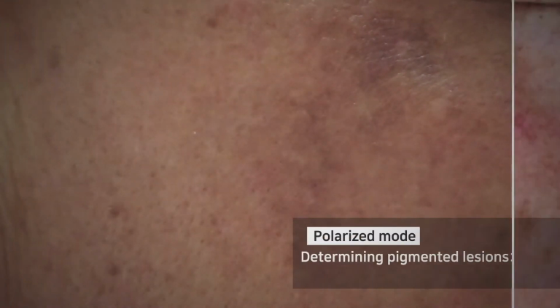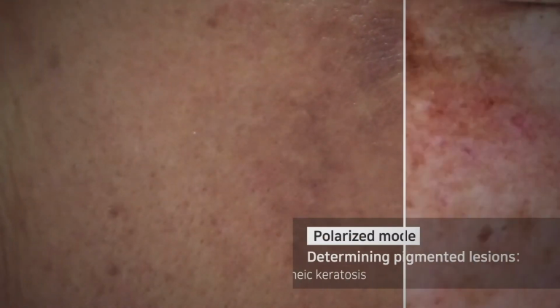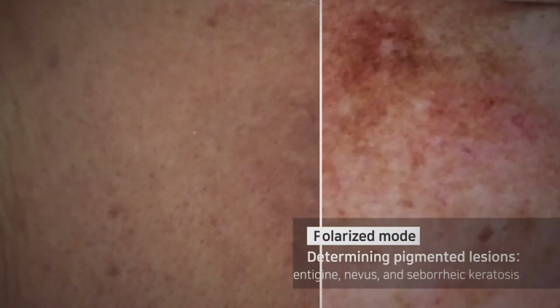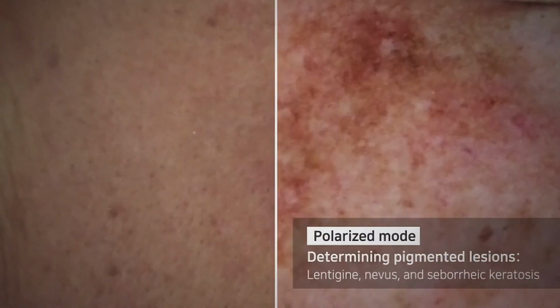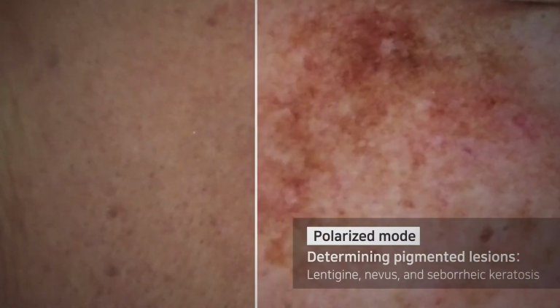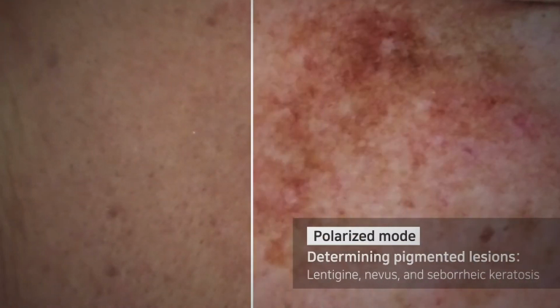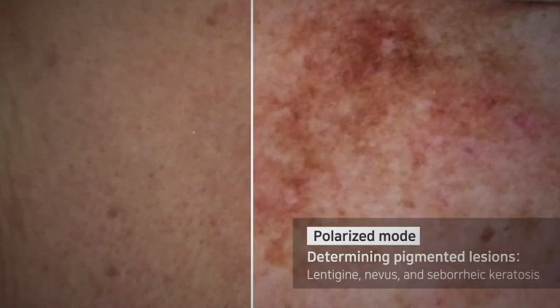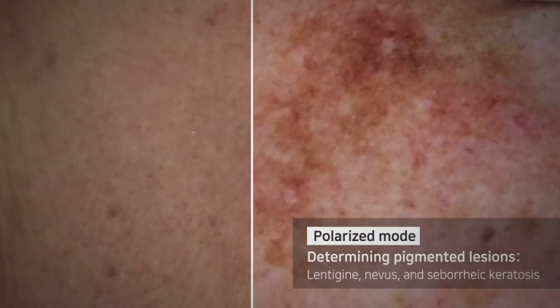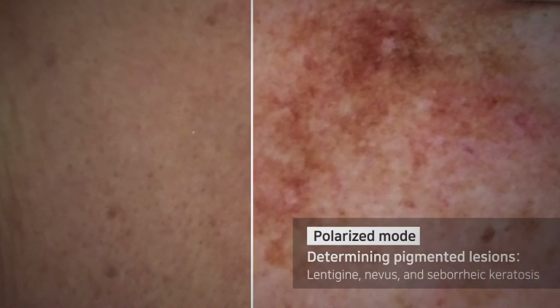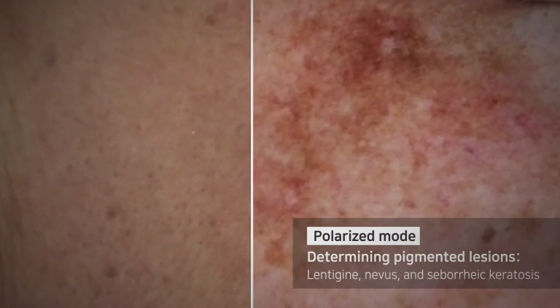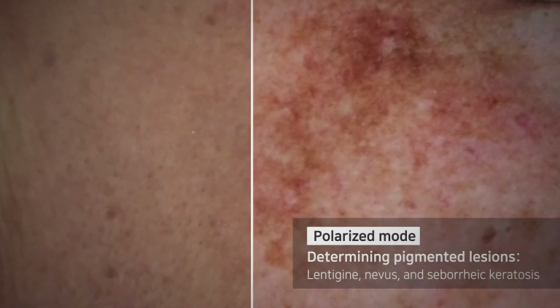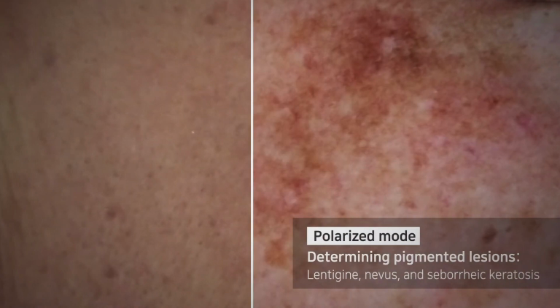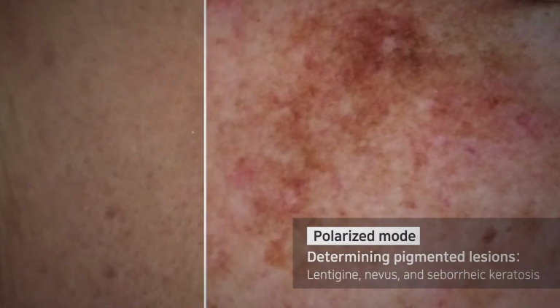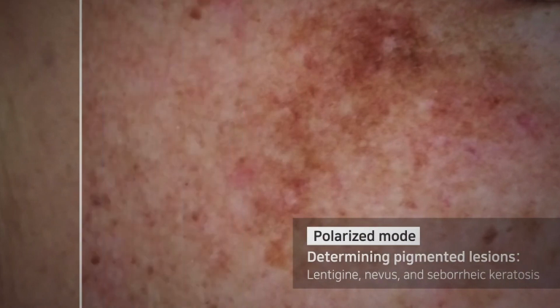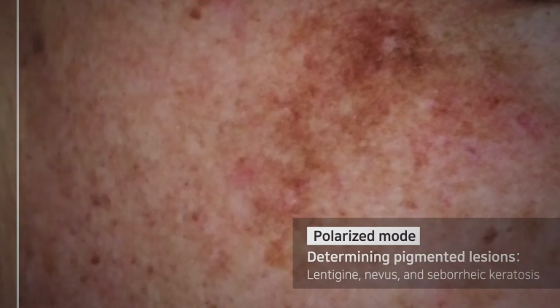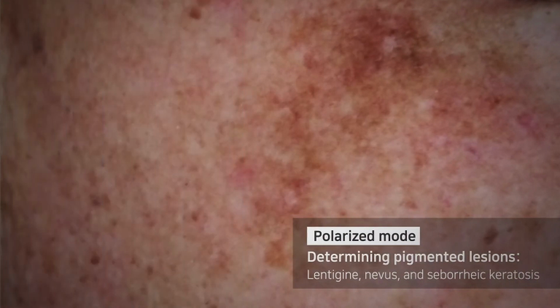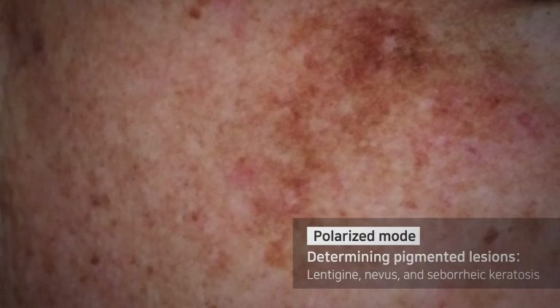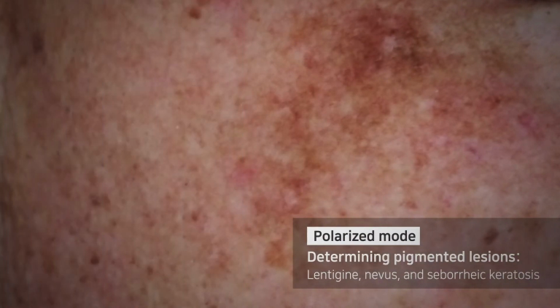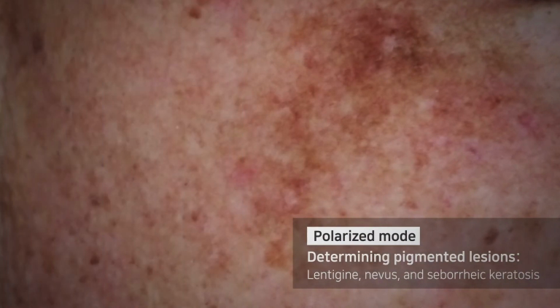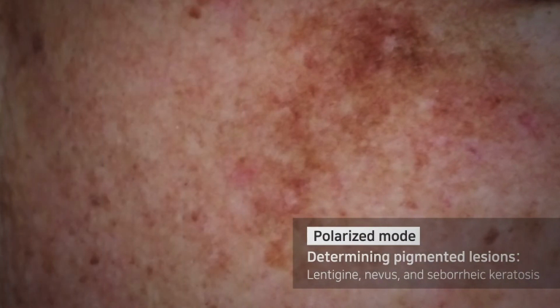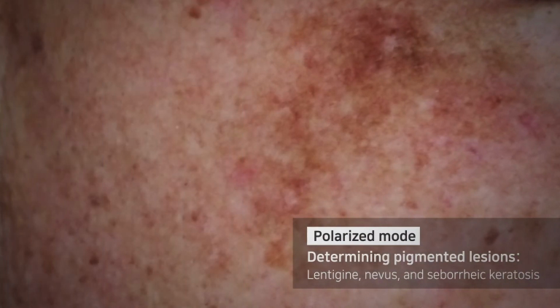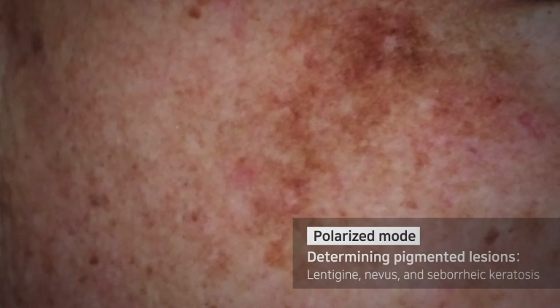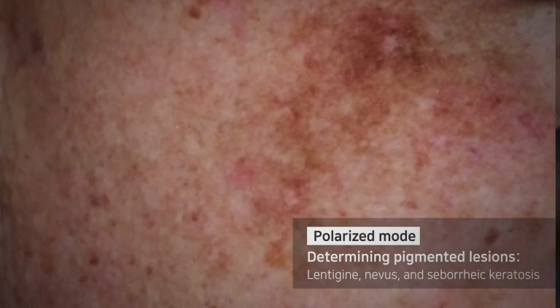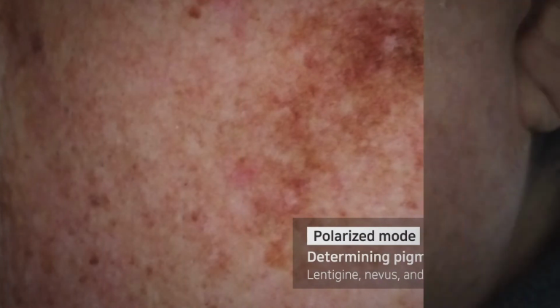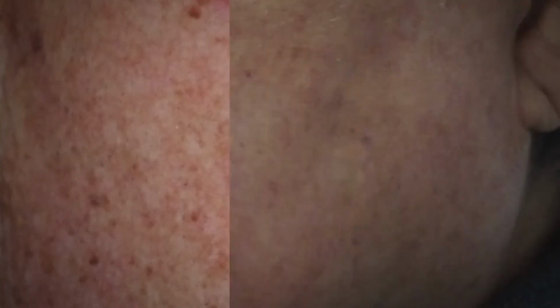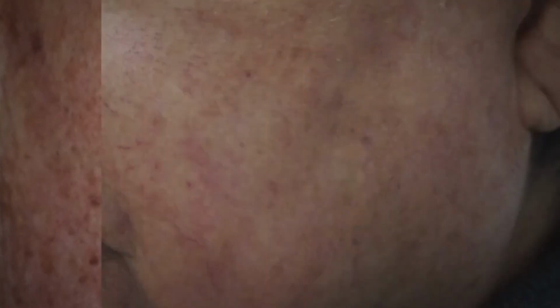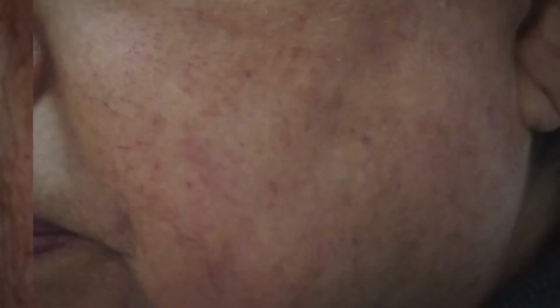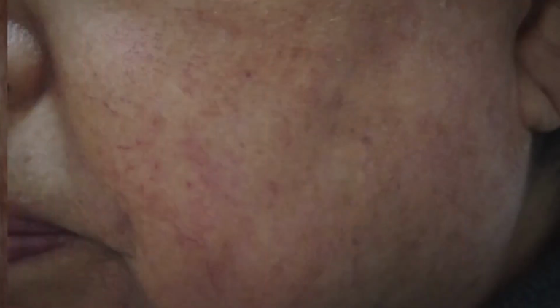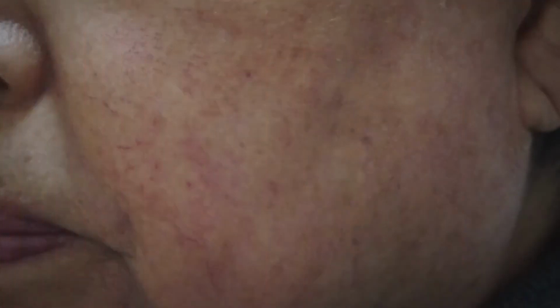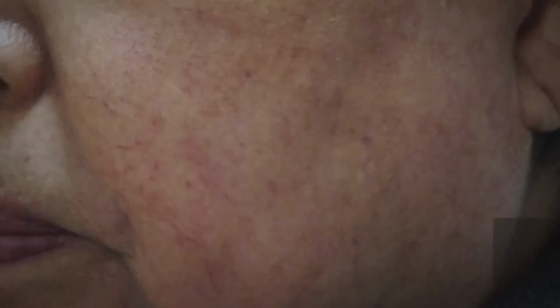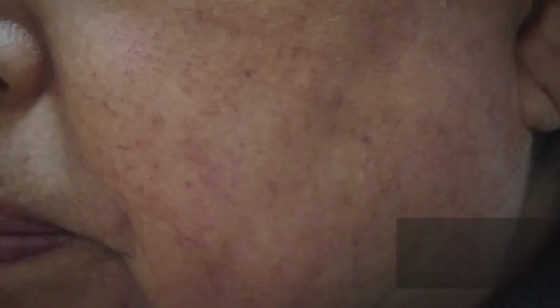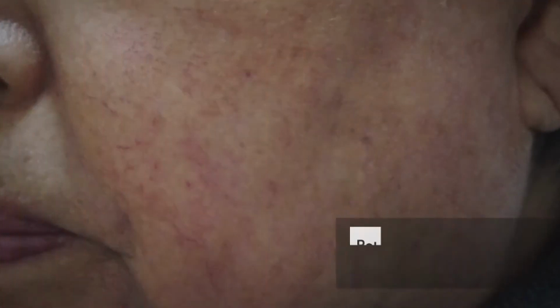Examine pigmental lesions, microstructures, and deeper skin with Polarized Mode.